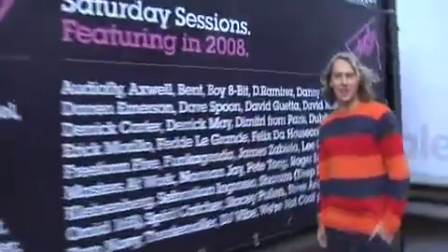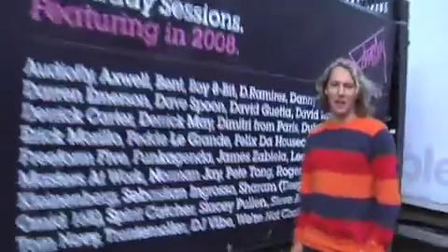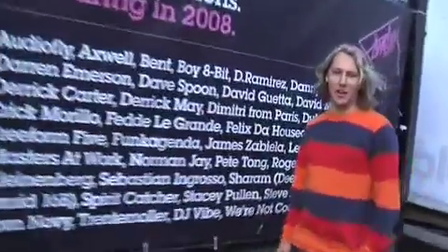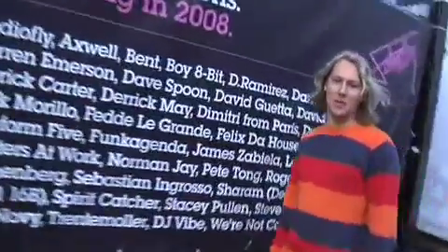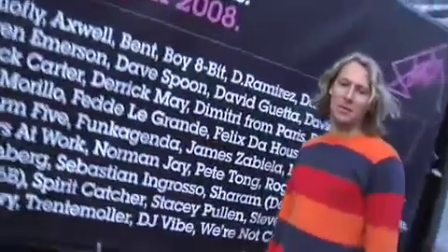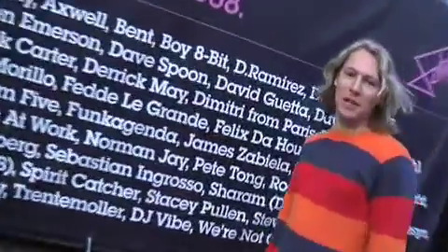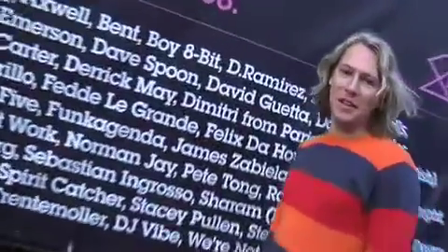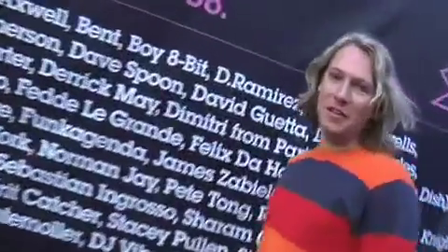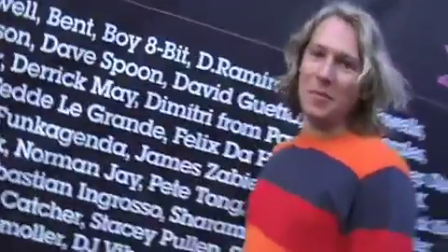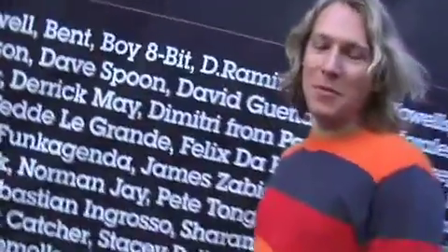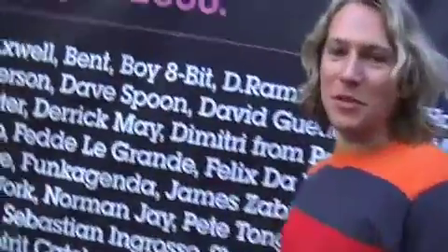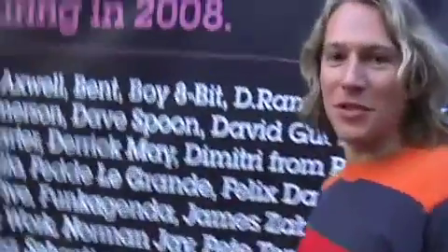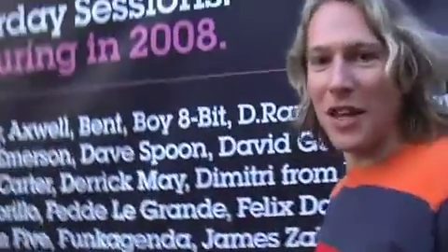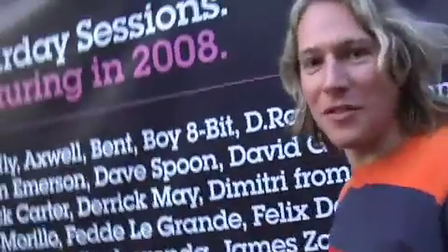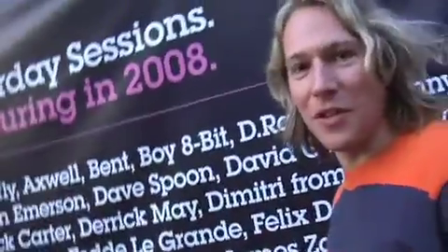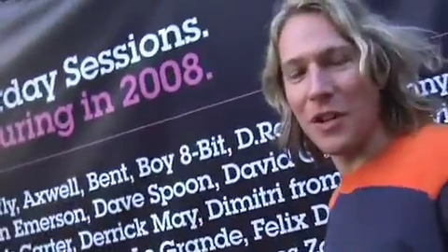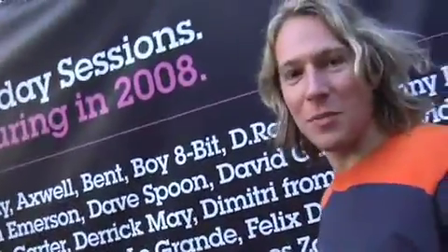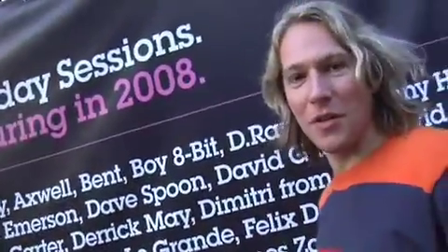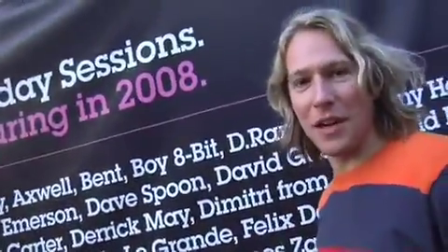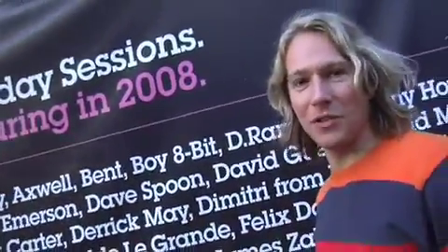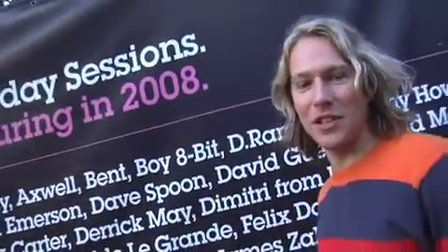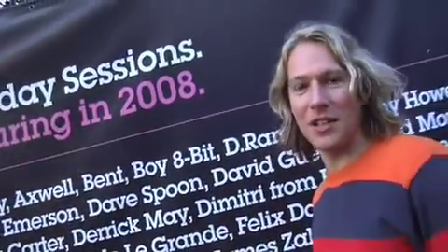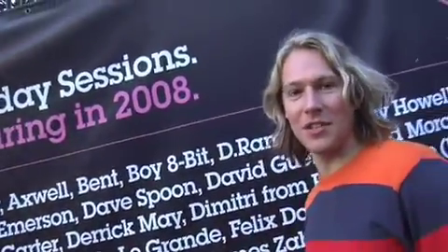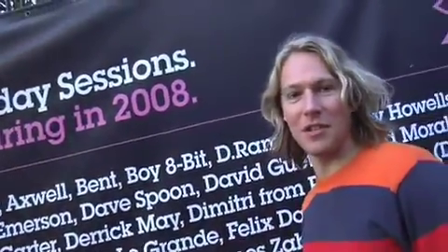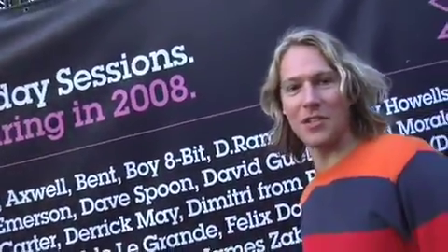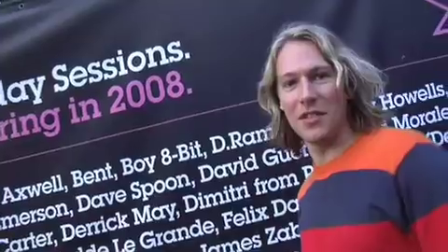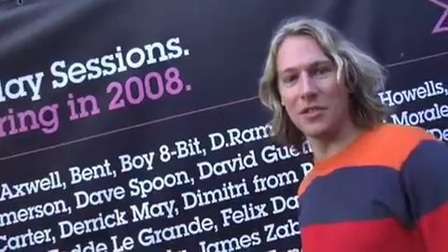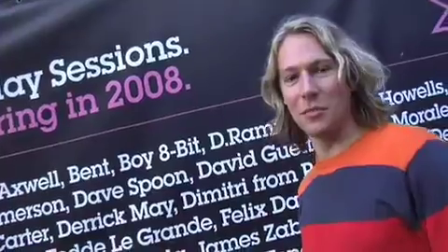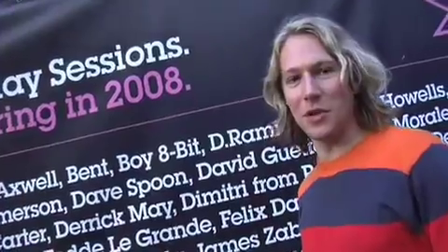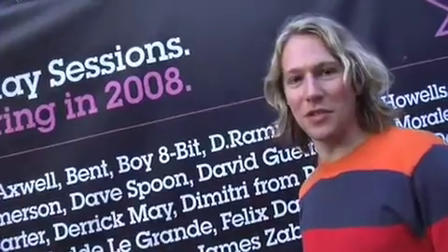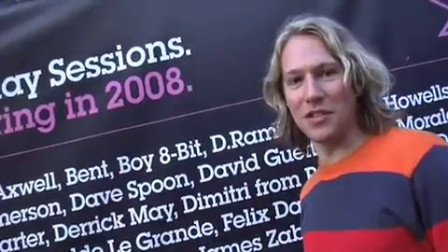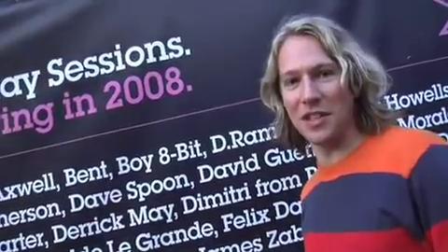Hi, I'm James Abila. Here I am at the Ministry of Sound for the last part of the How to DJ series. This is called Mastering the Scene.